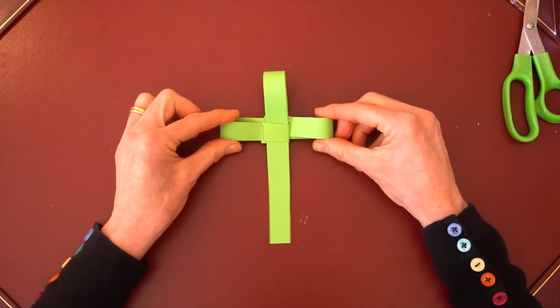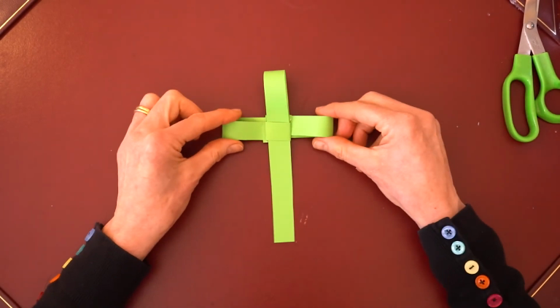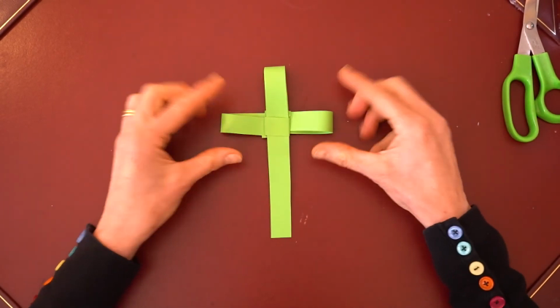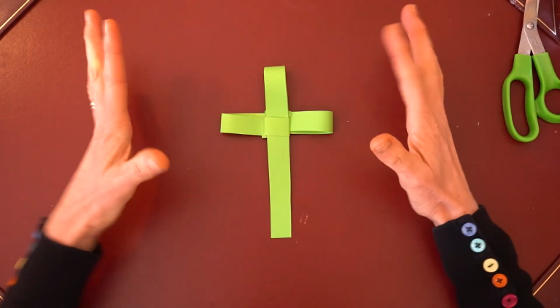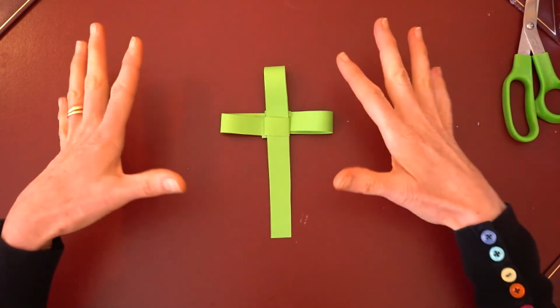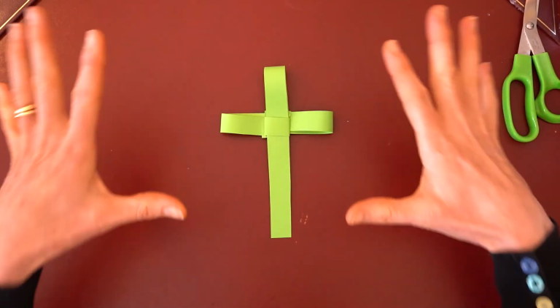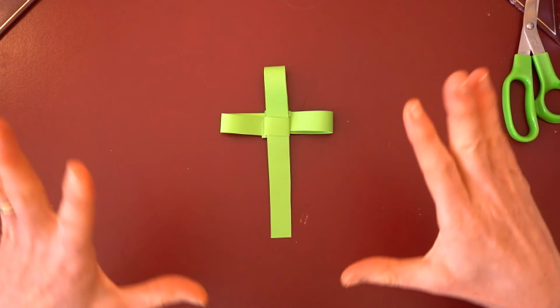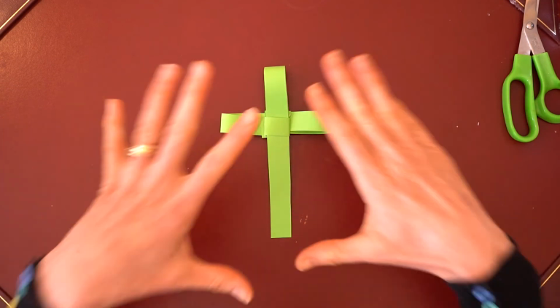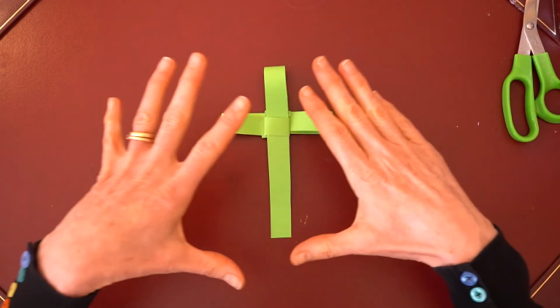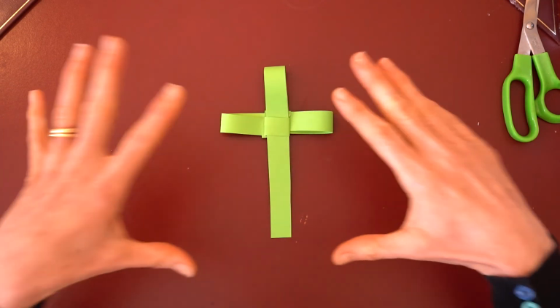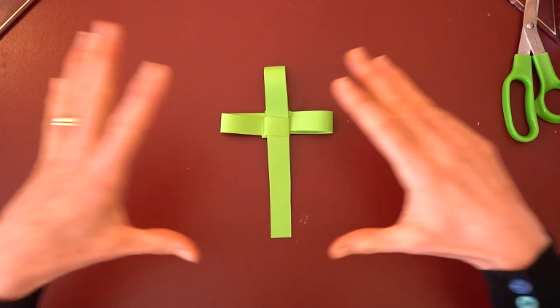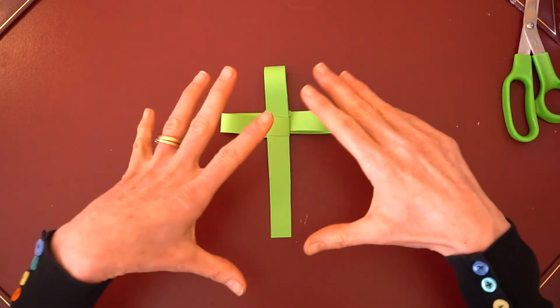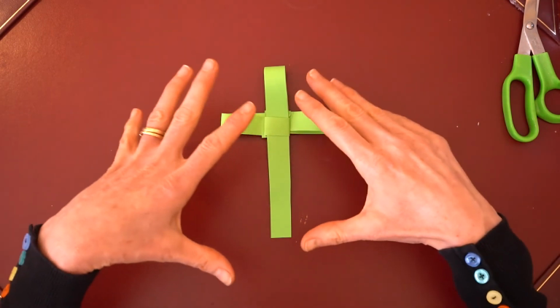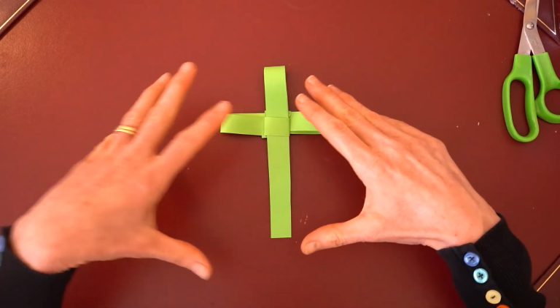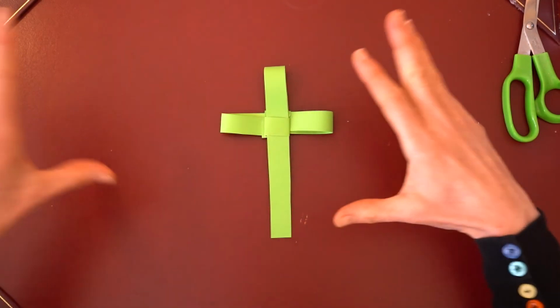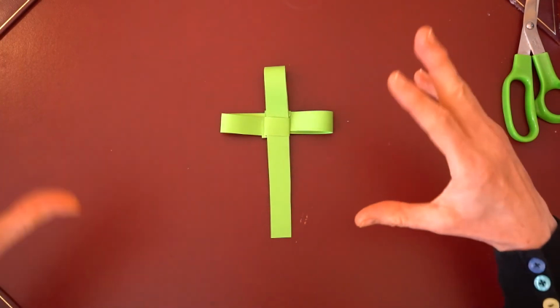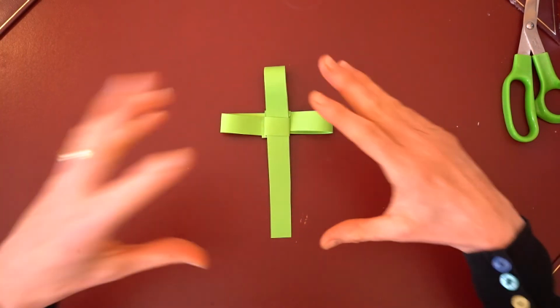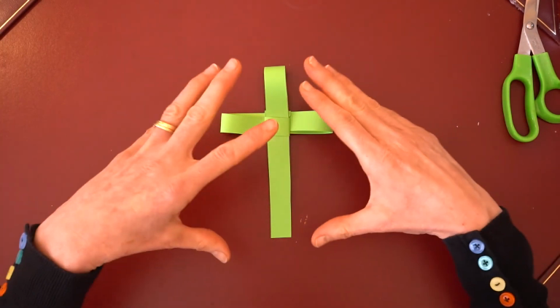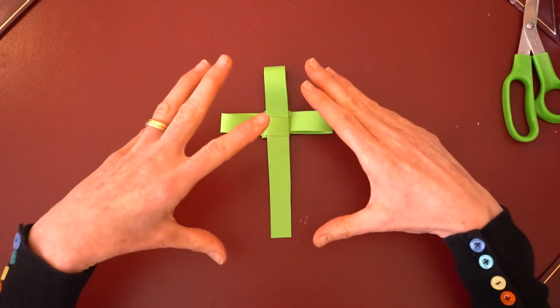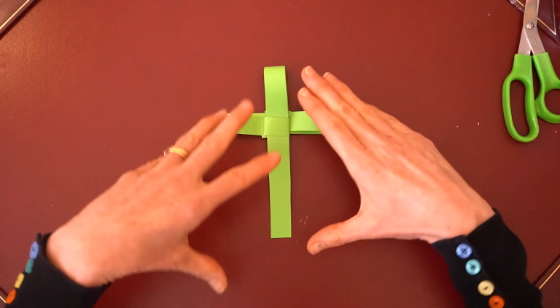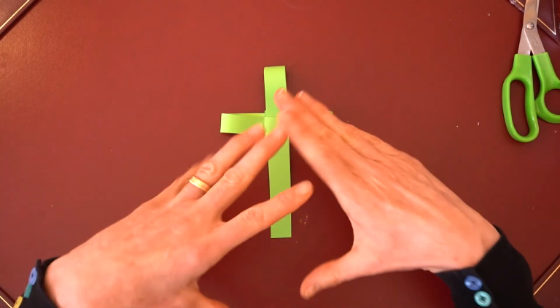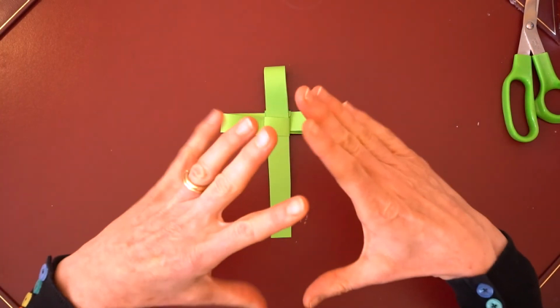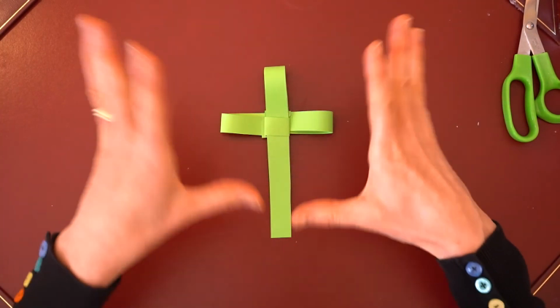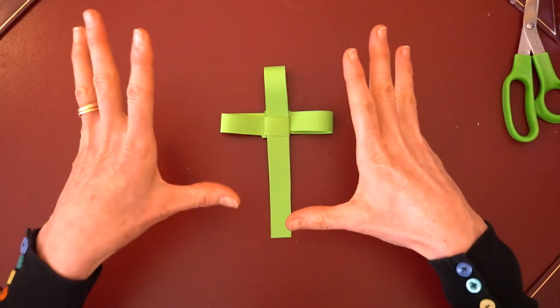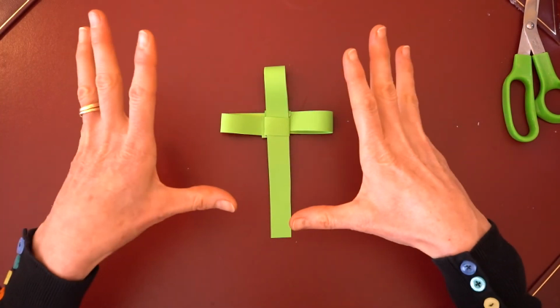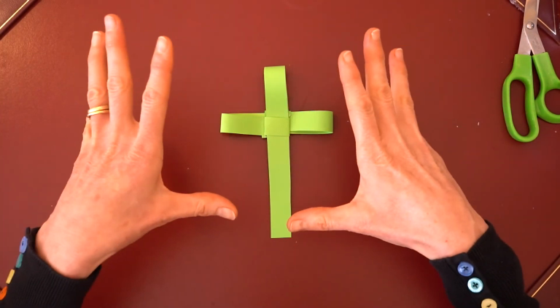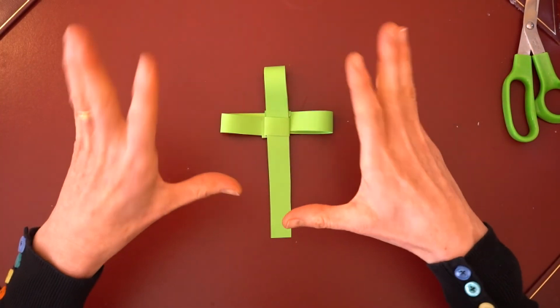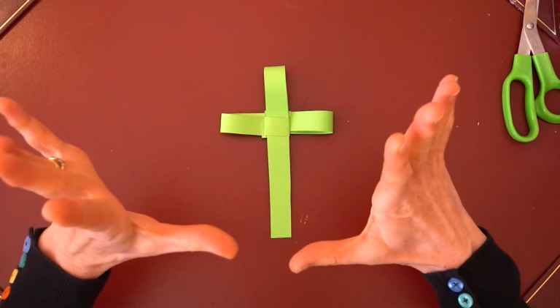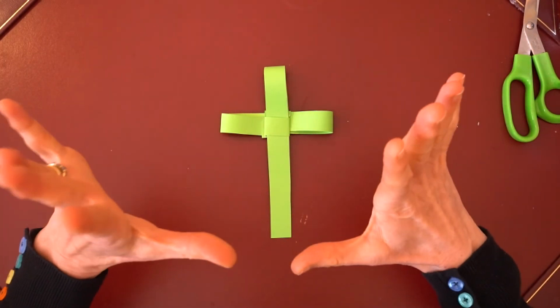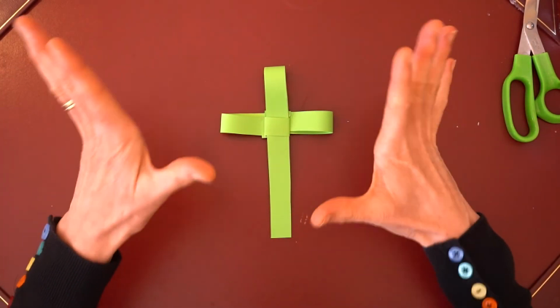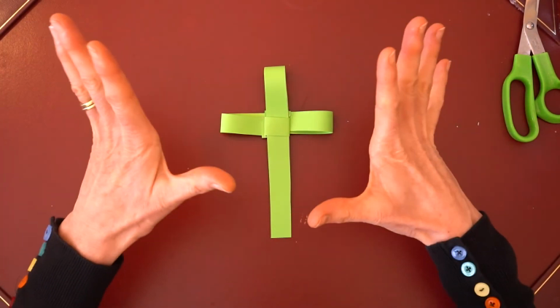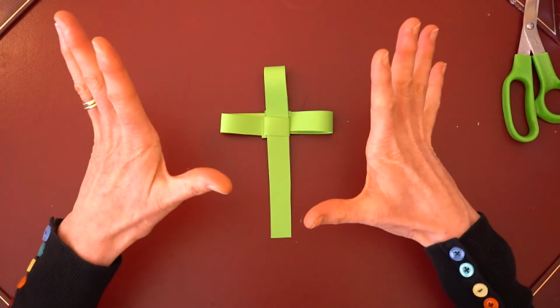You can put glitter, sequins, write a prayer on it, decorate it — and it's done.